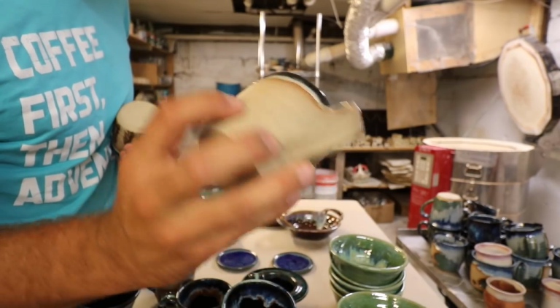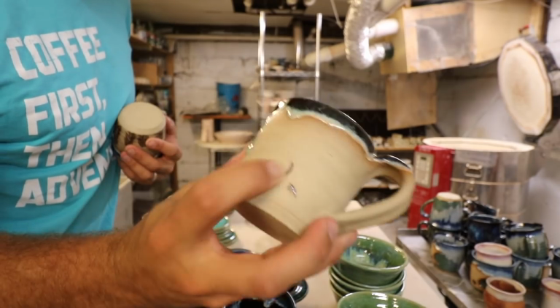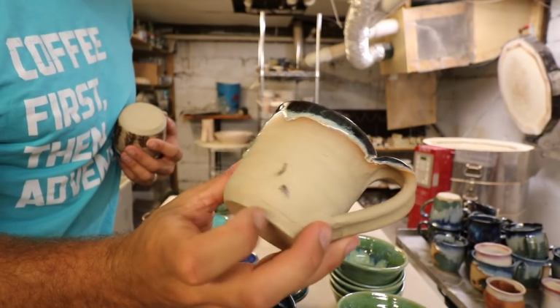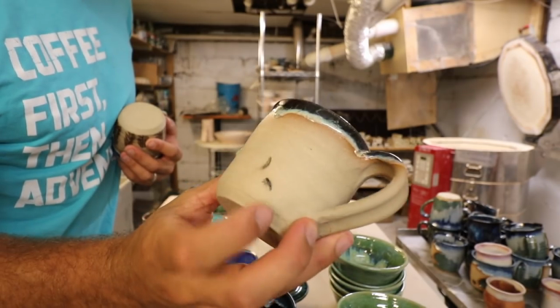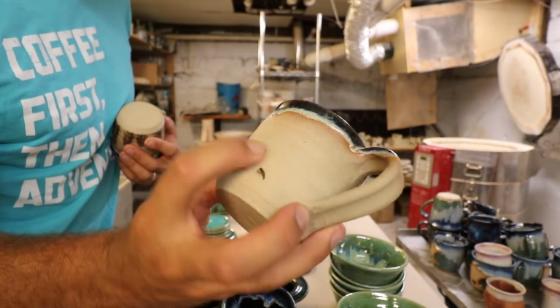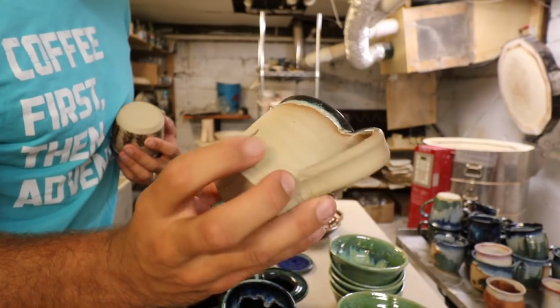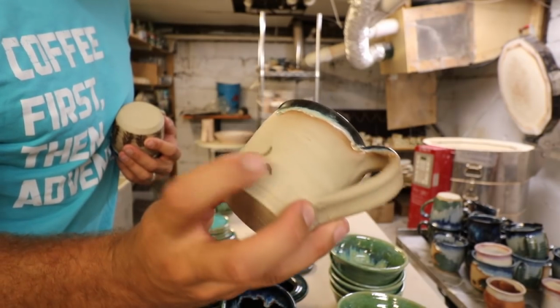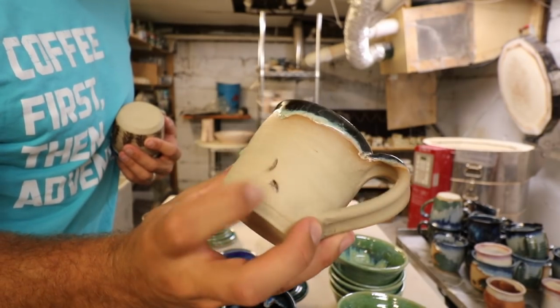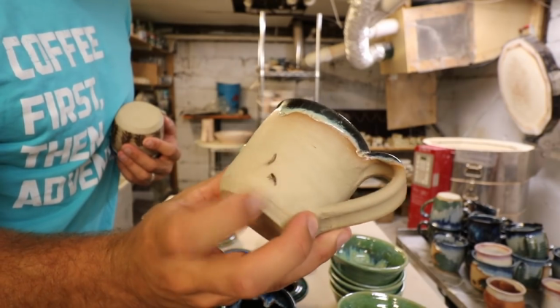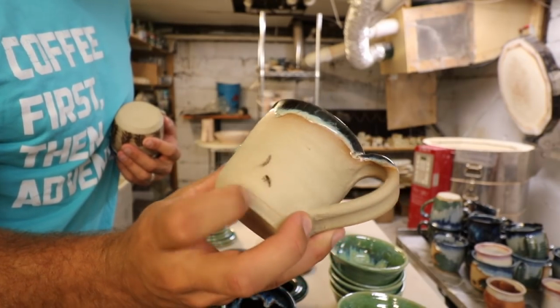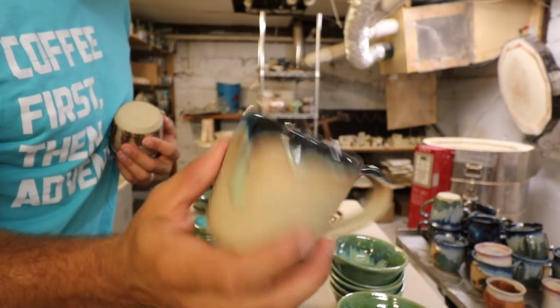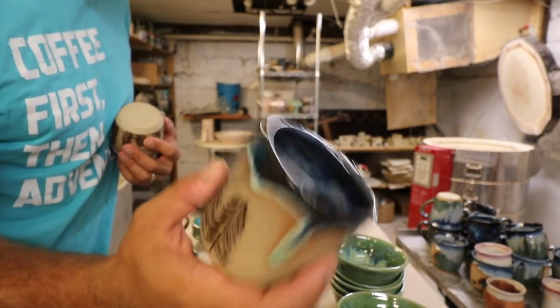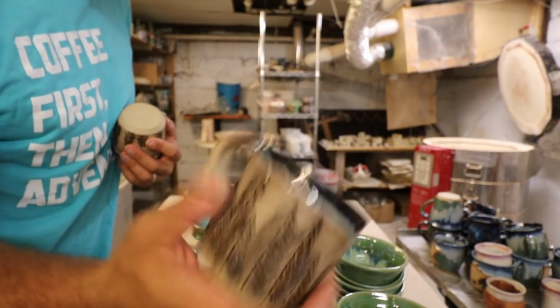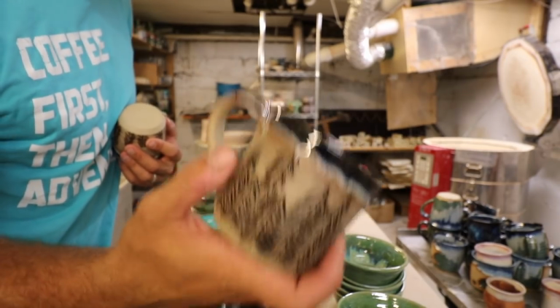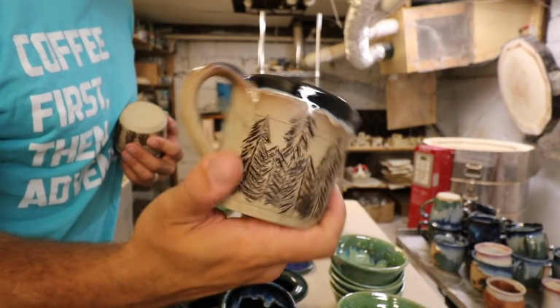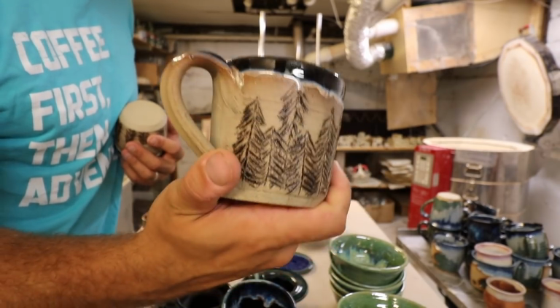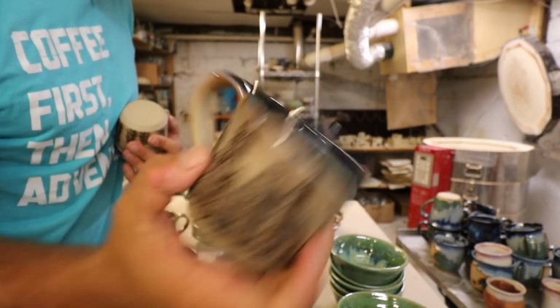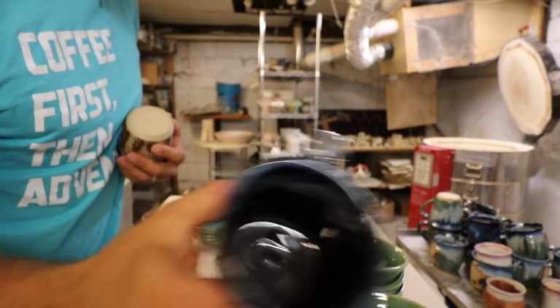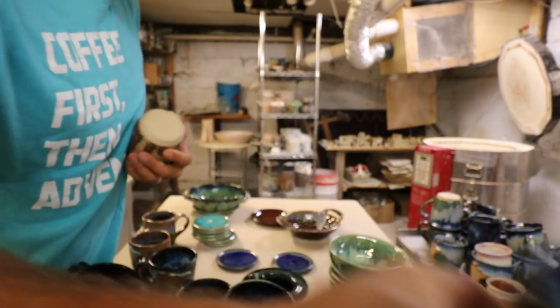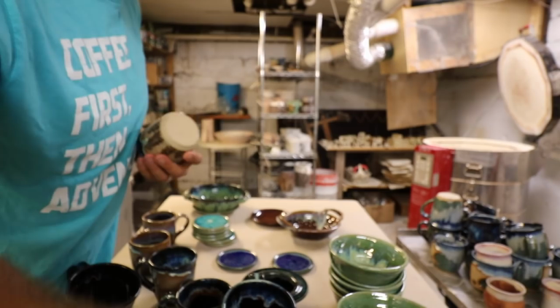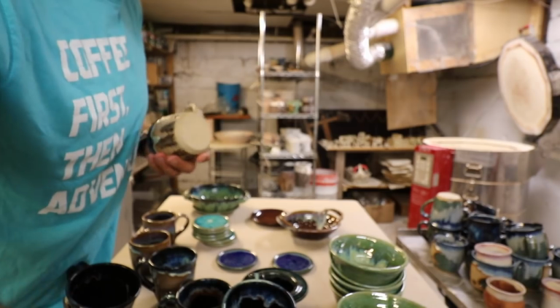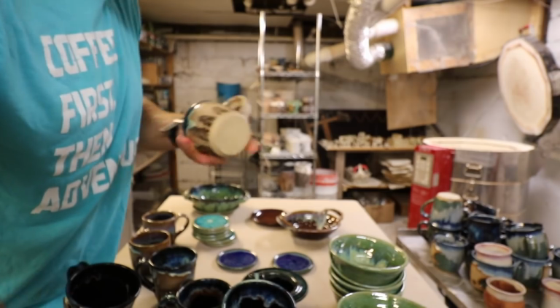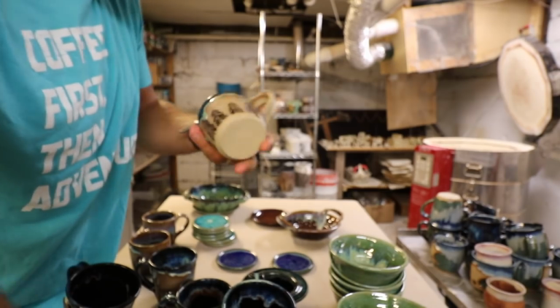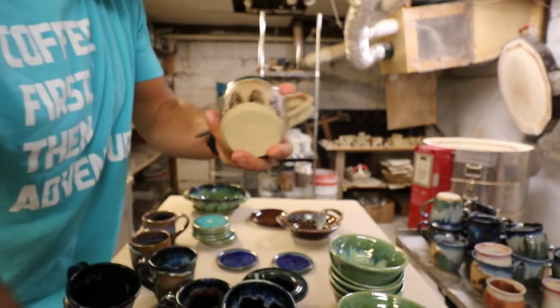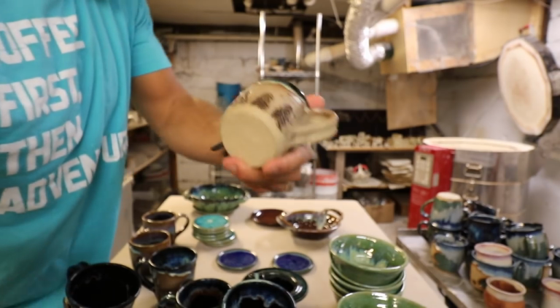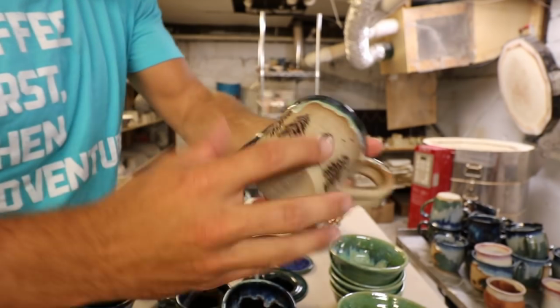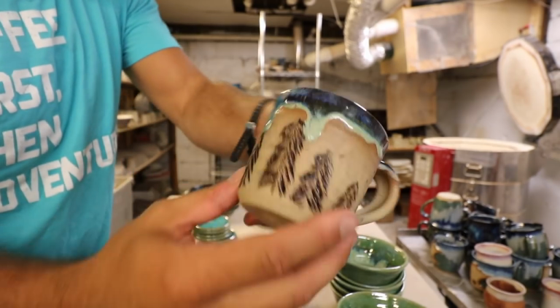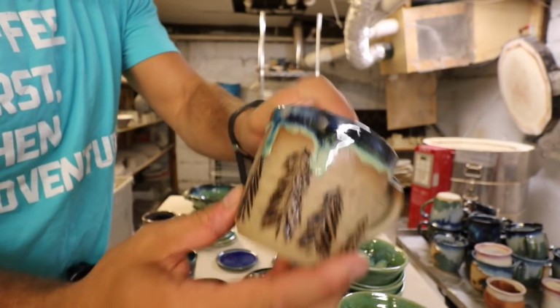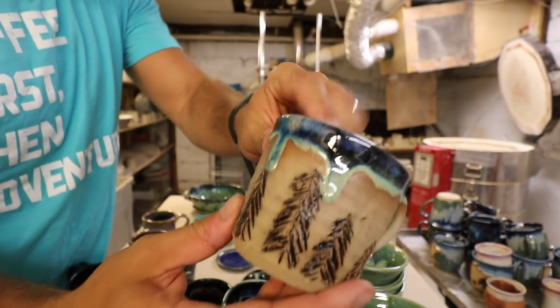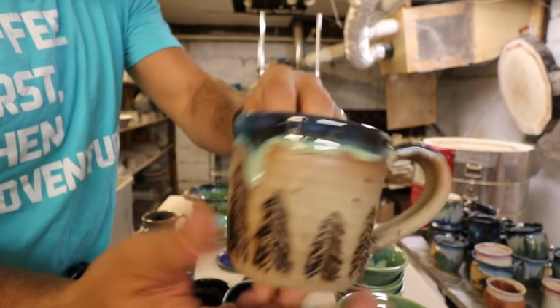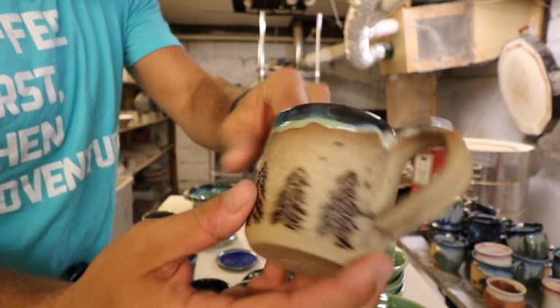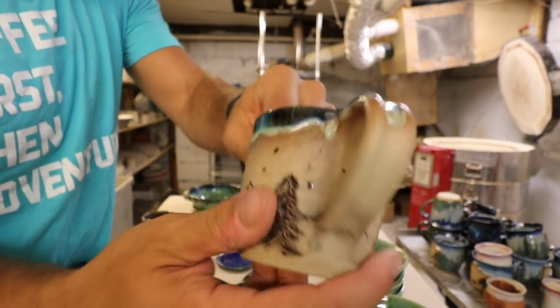I don't like that I left a little black glaze on this one — I could probably sand that off. That's nice. Beautiful.